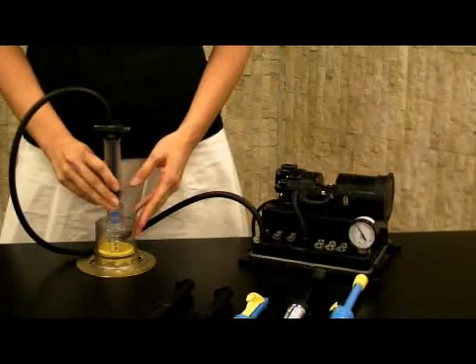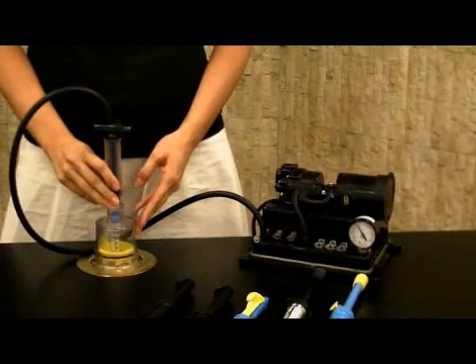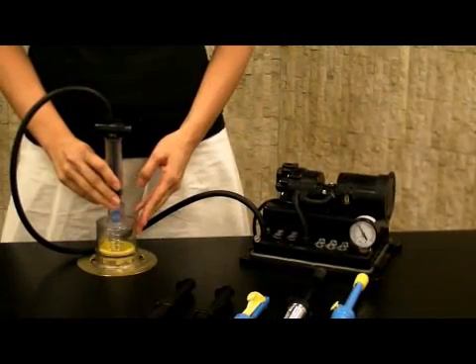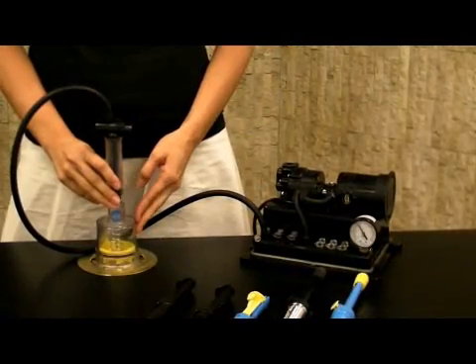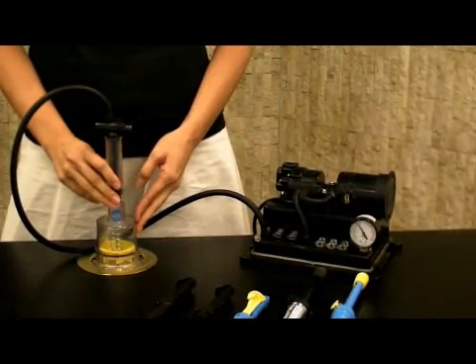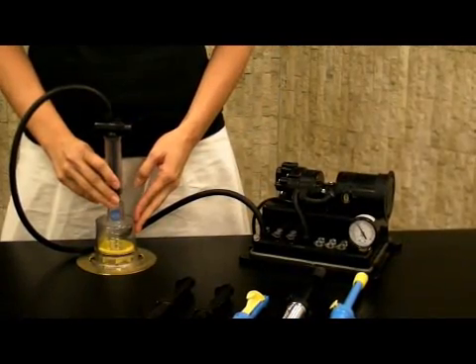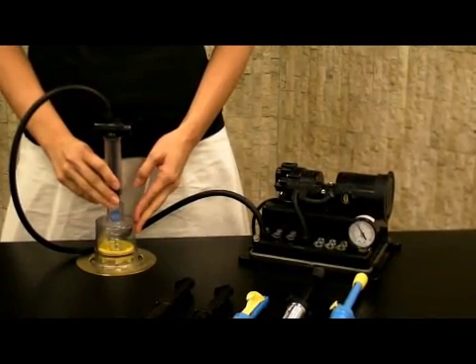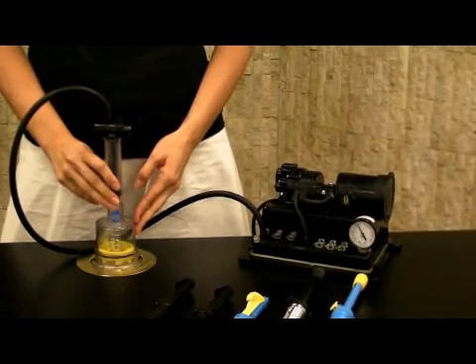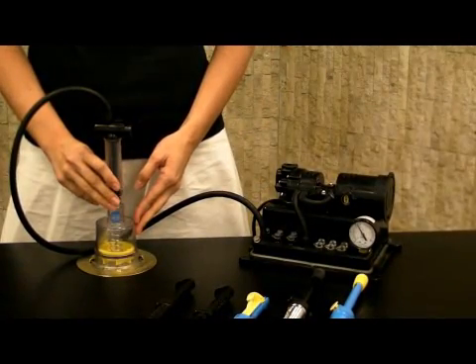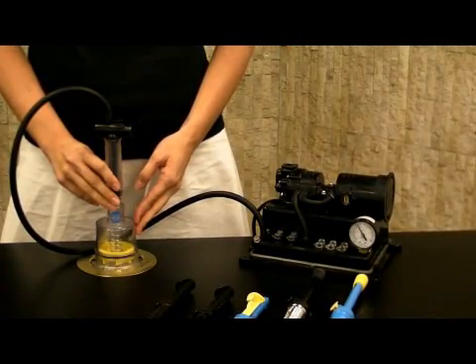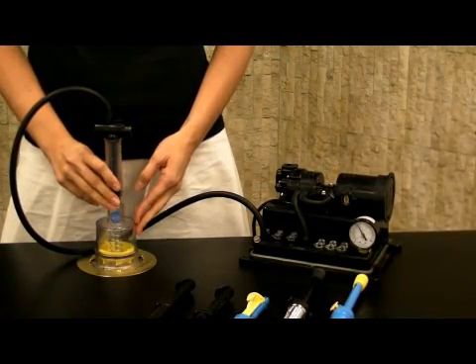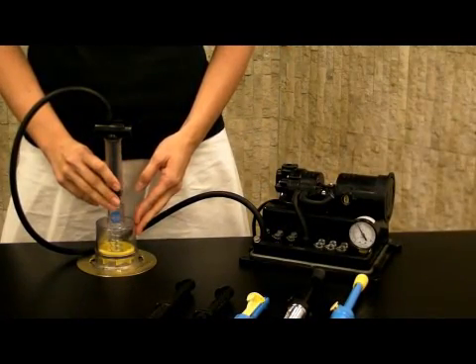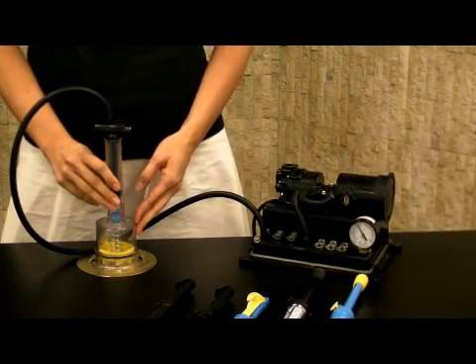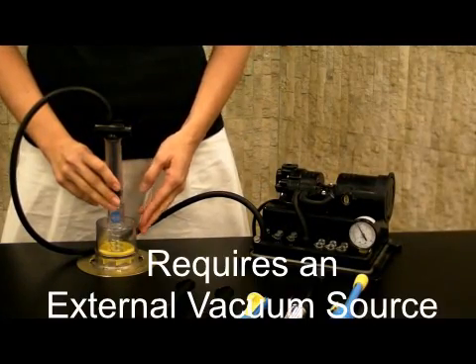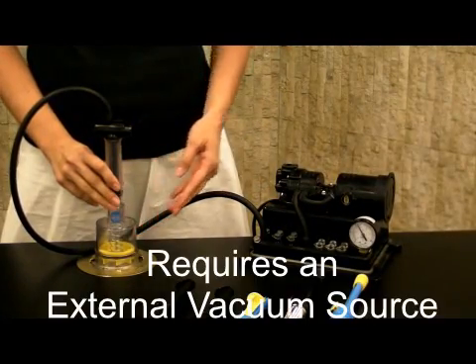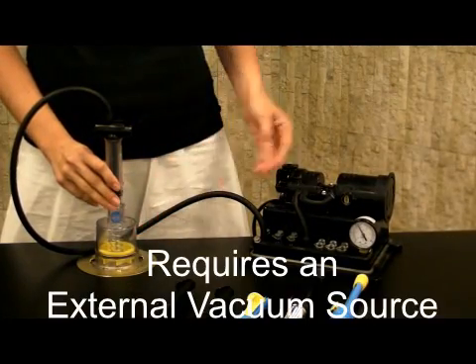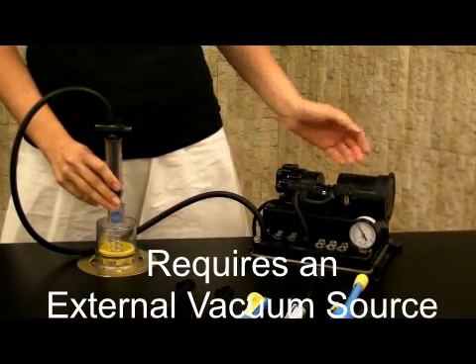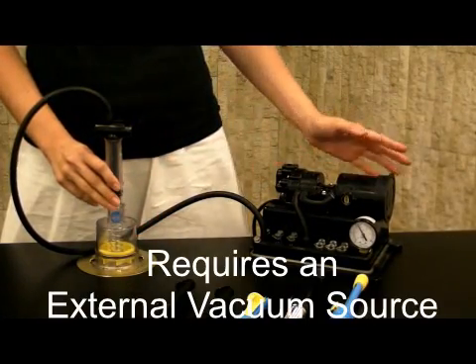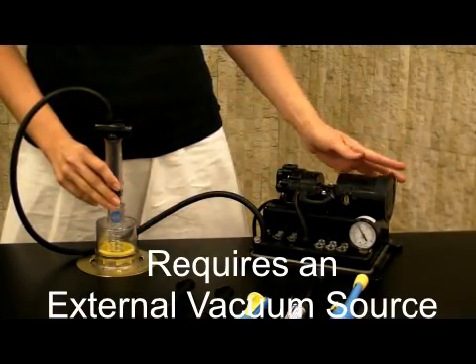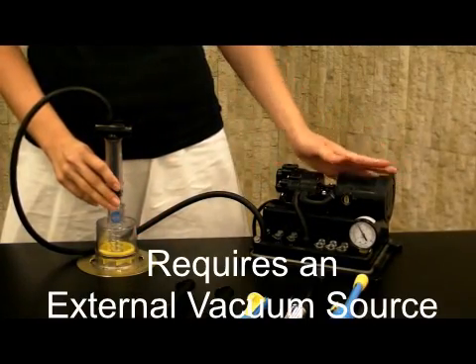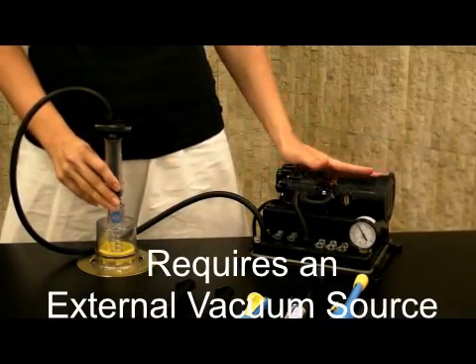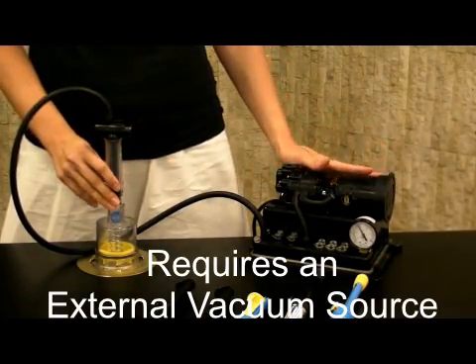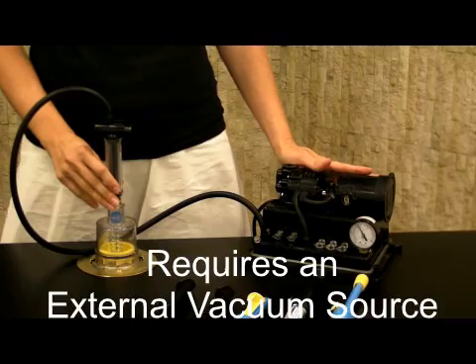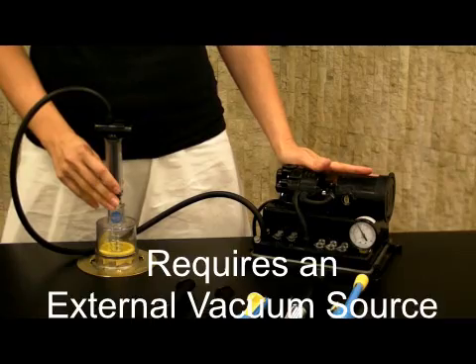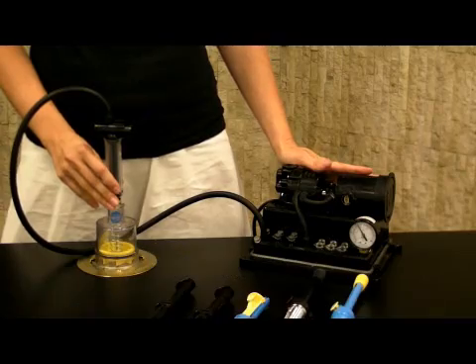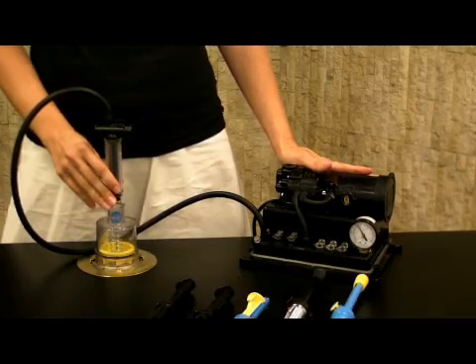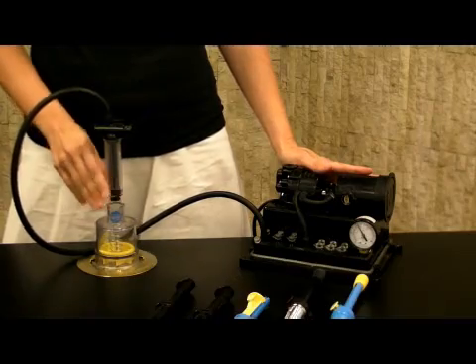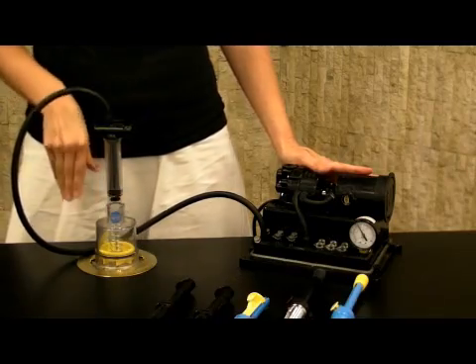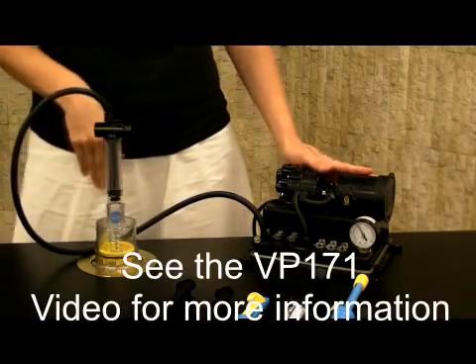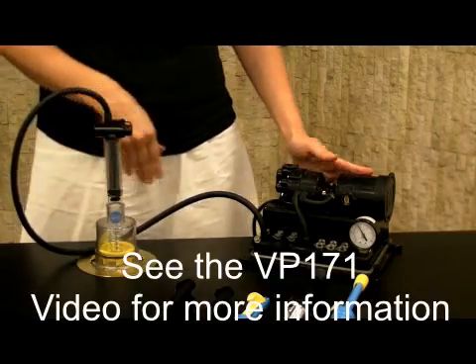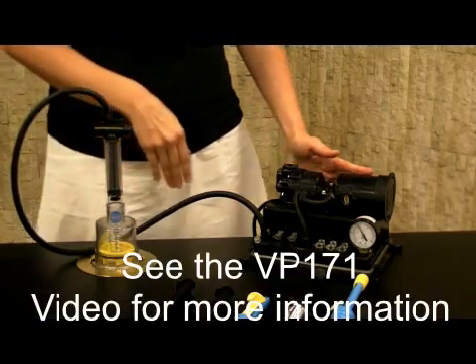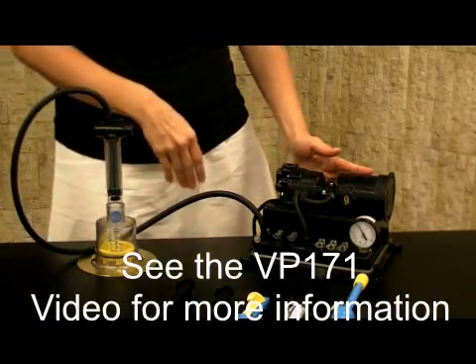The DS117 requires an external vacuum source, for example the VP171.